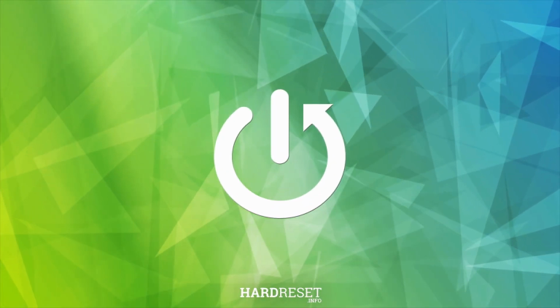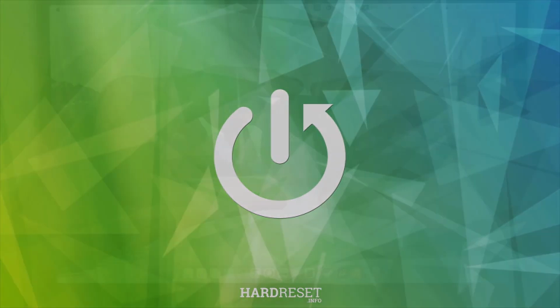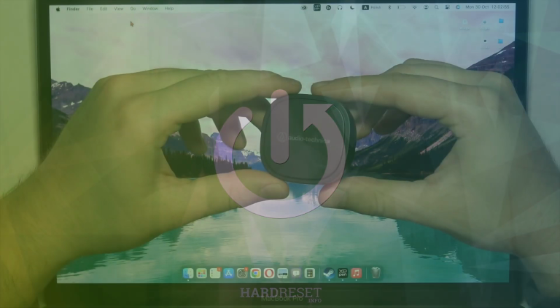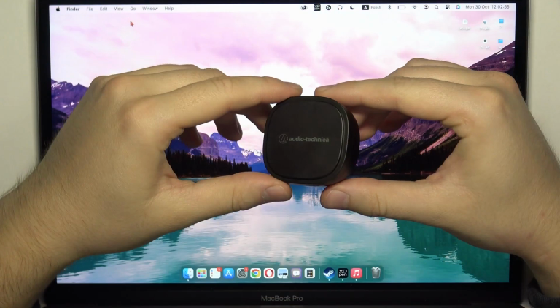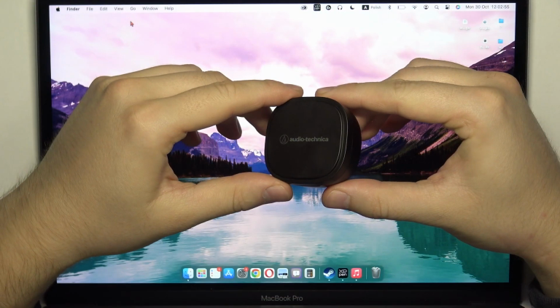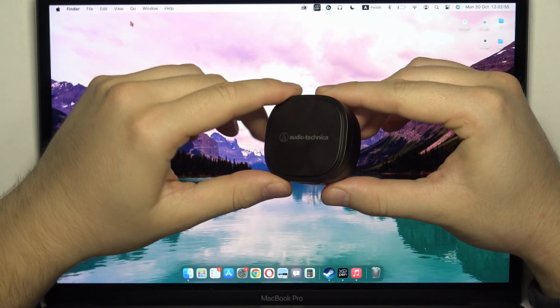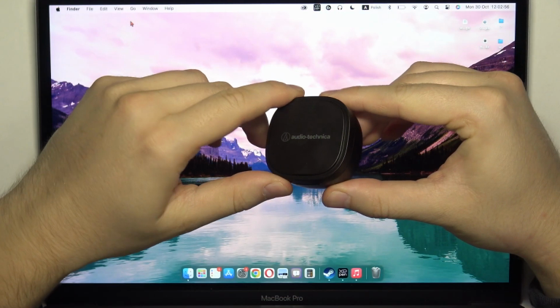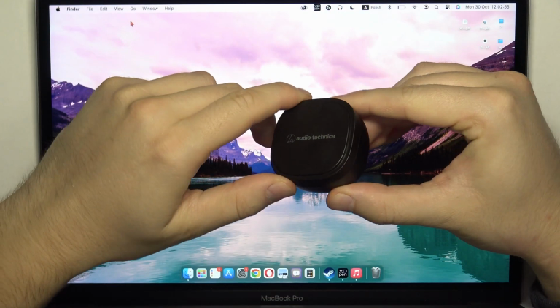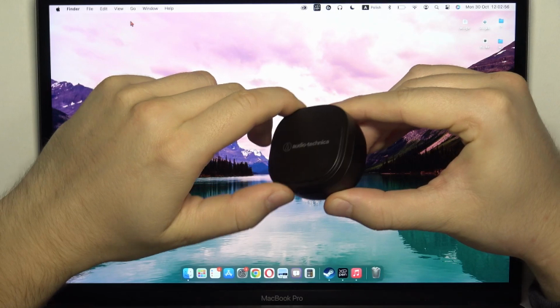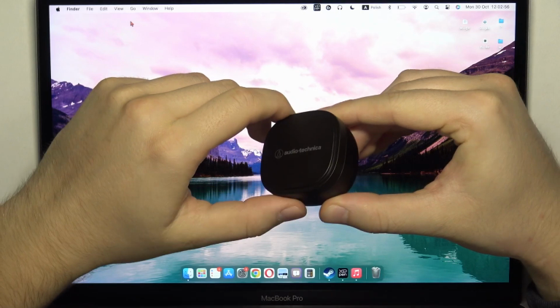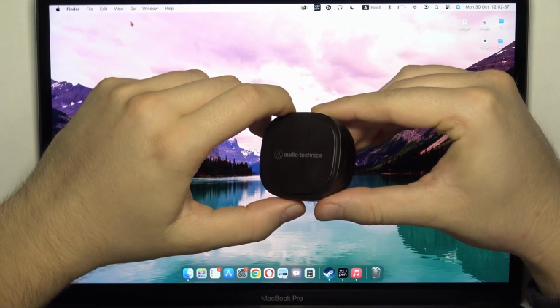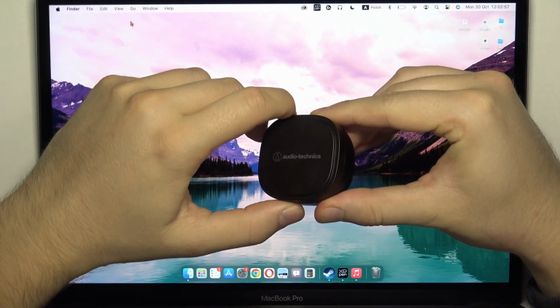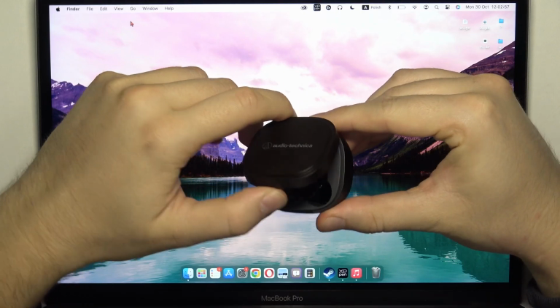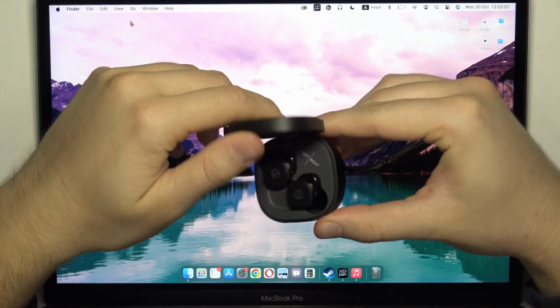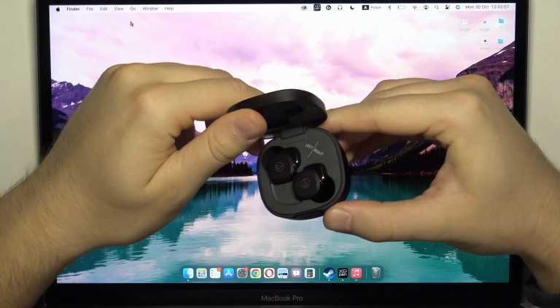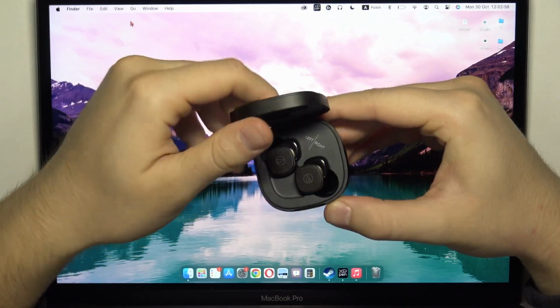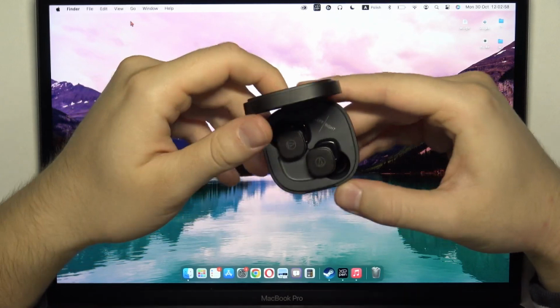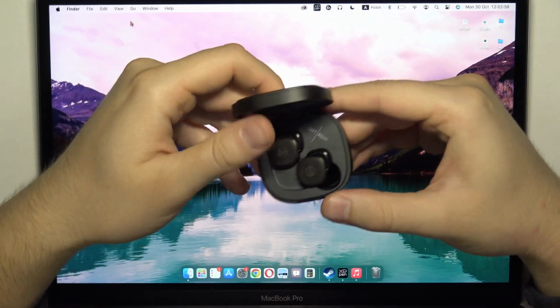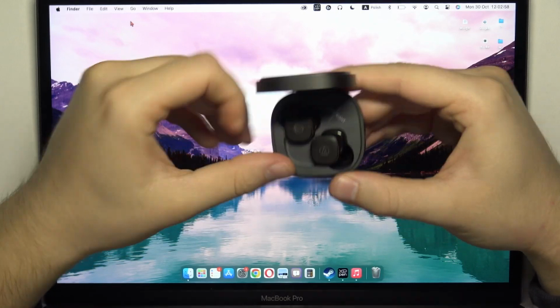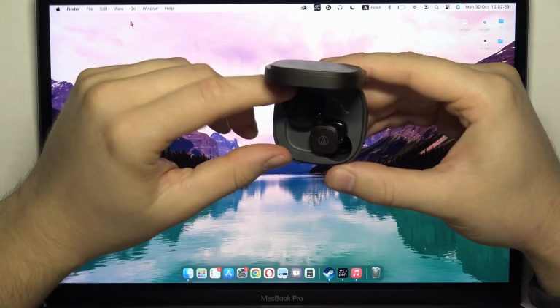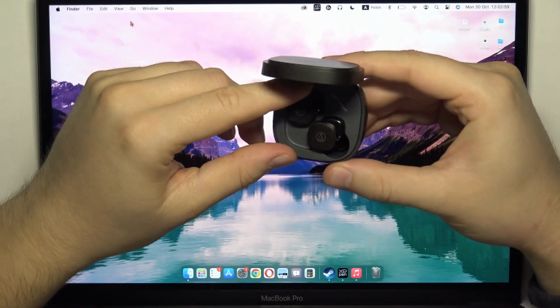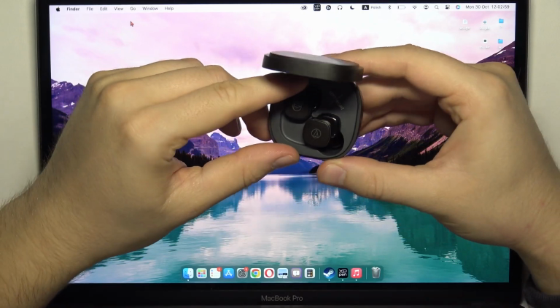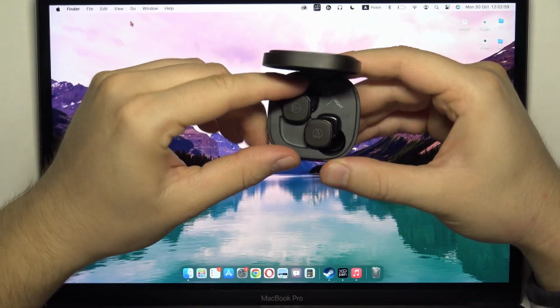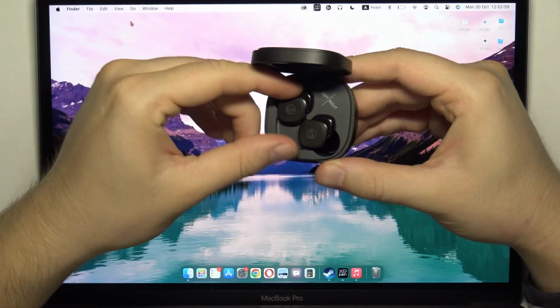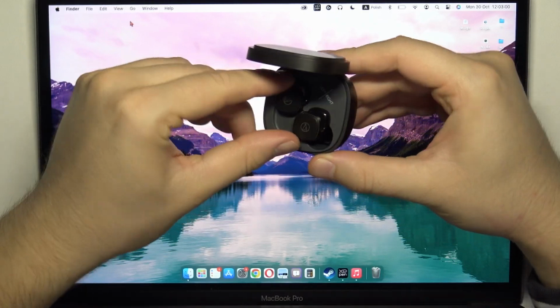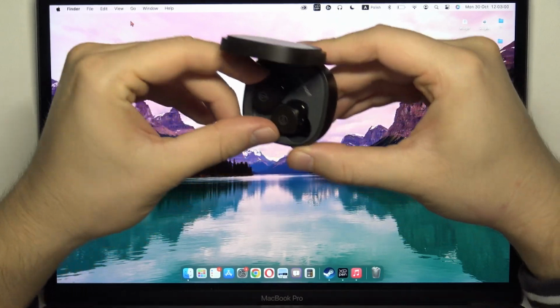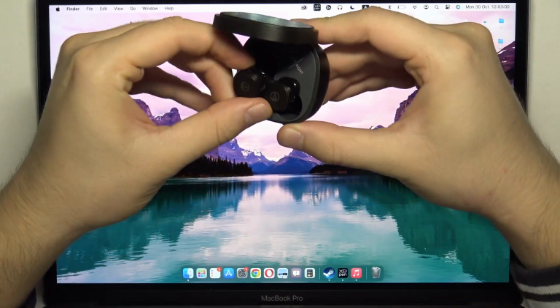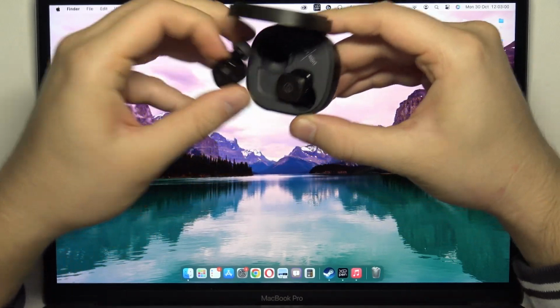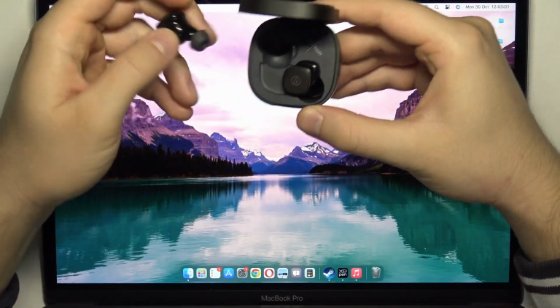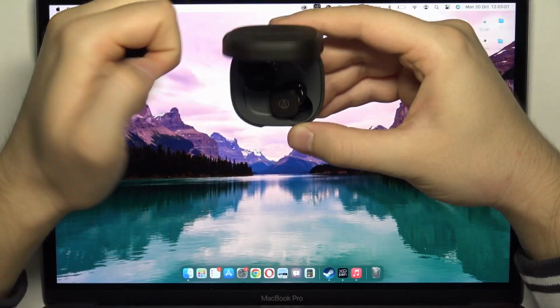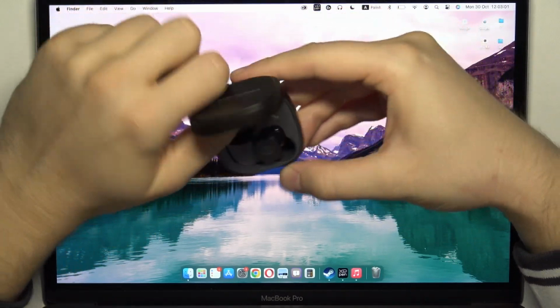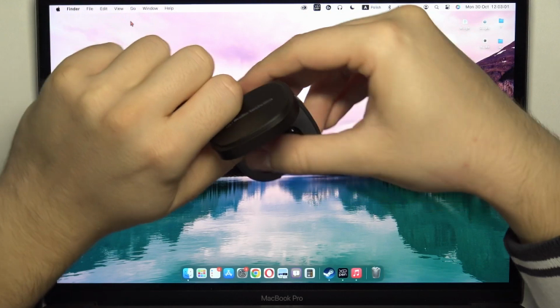So, first of all, you have to open this charging case. Next, you have to remove the left and right earbud.